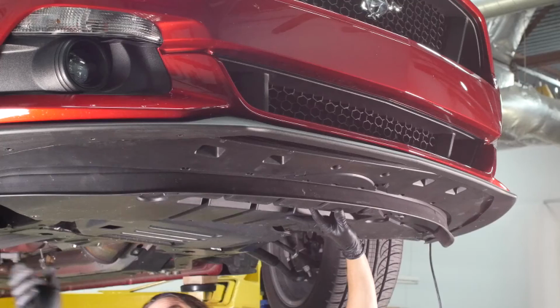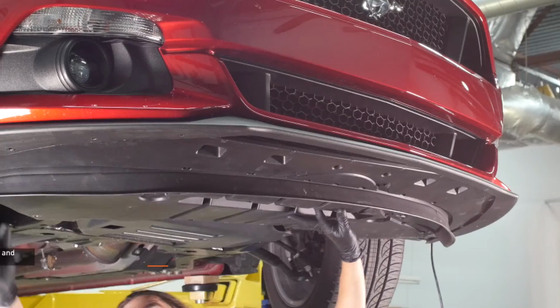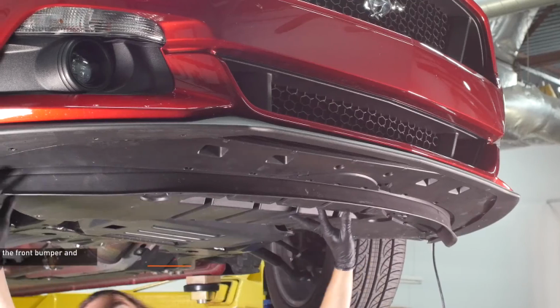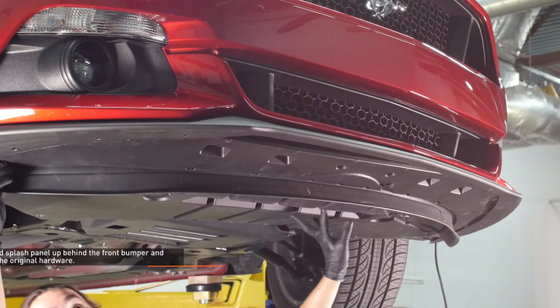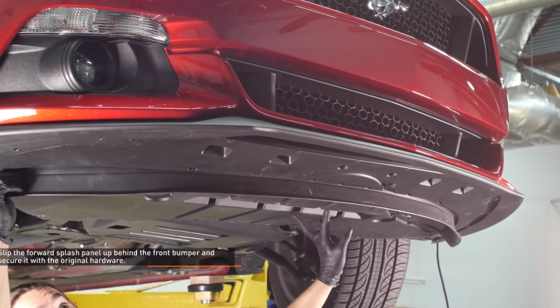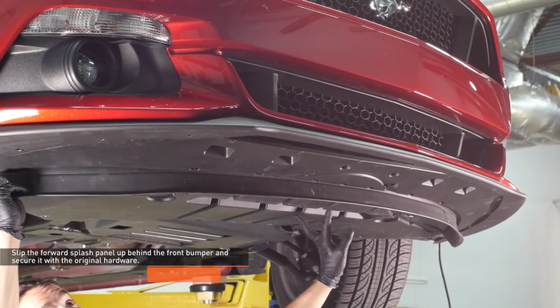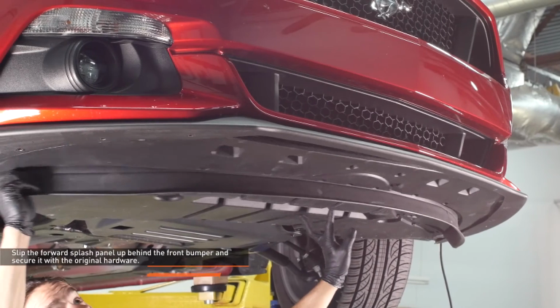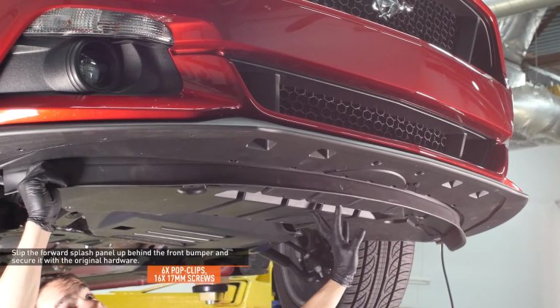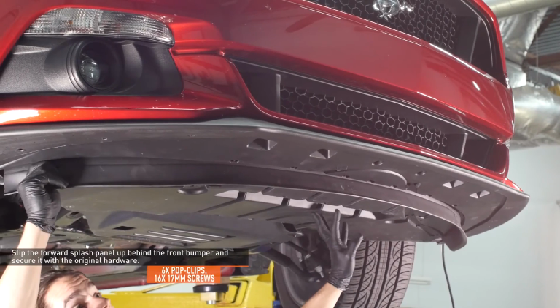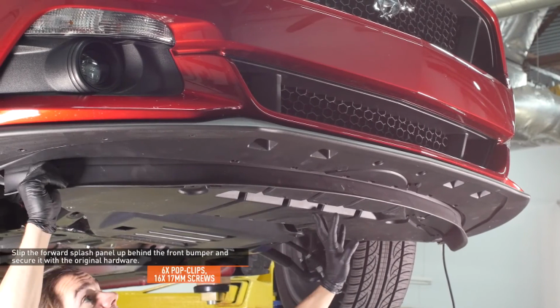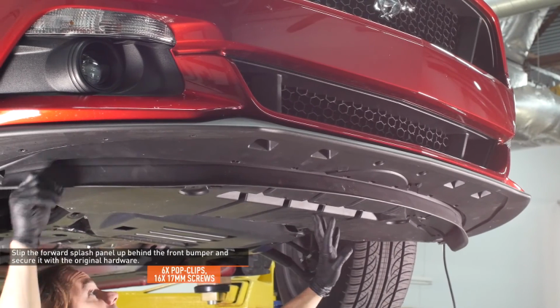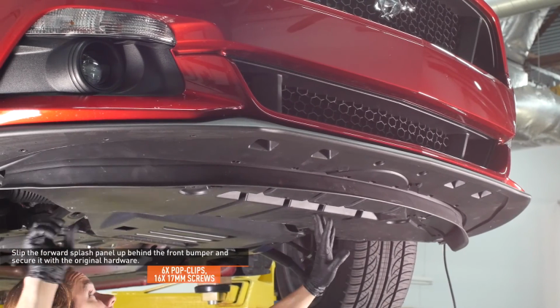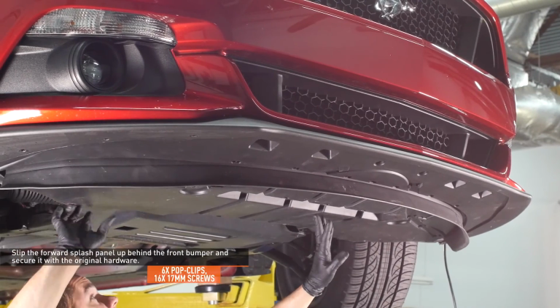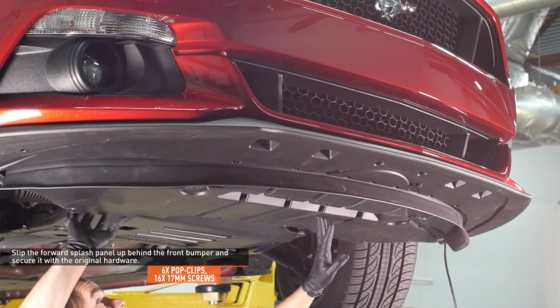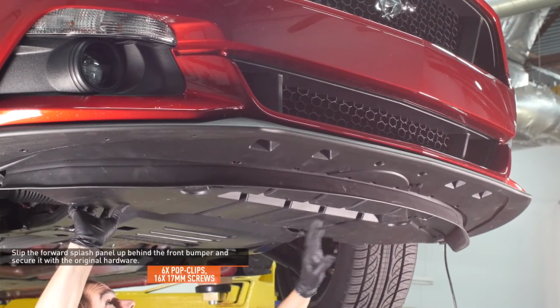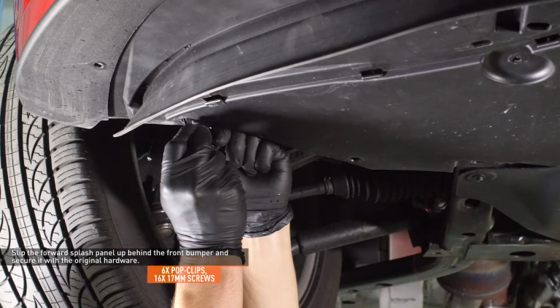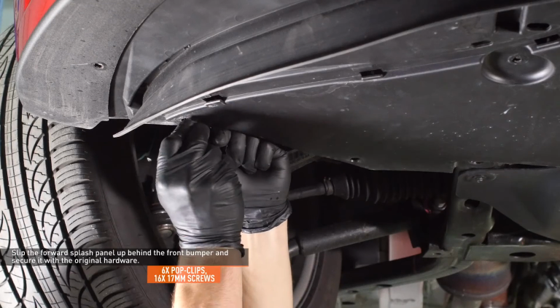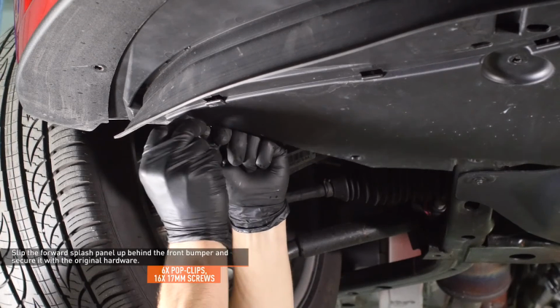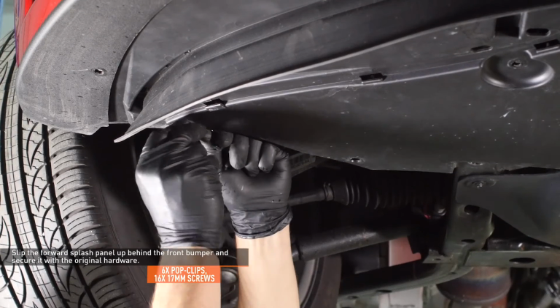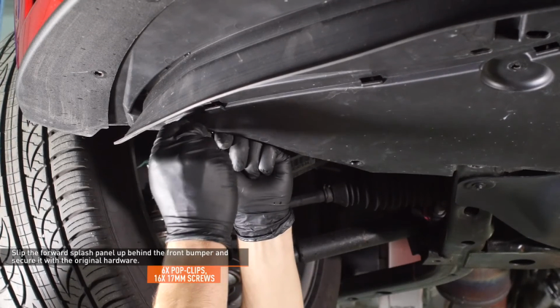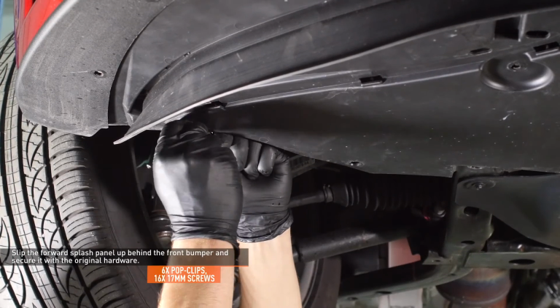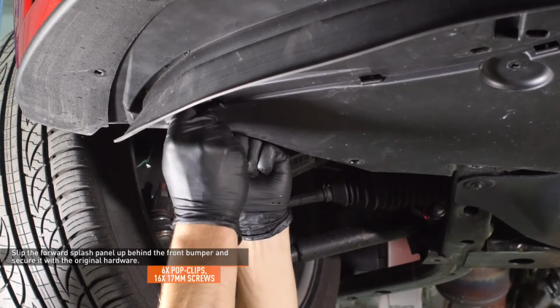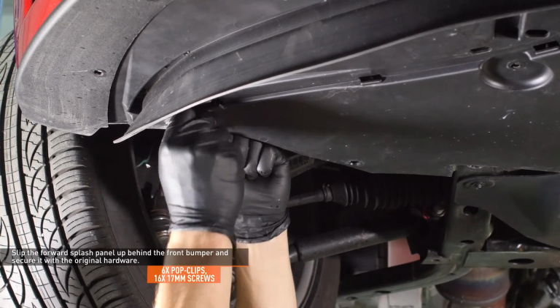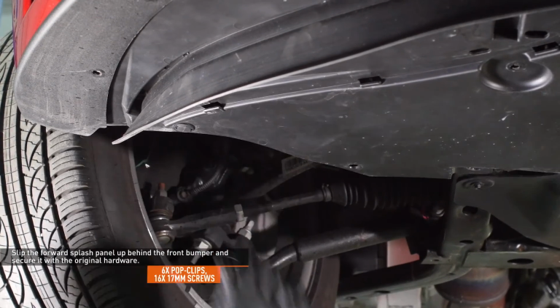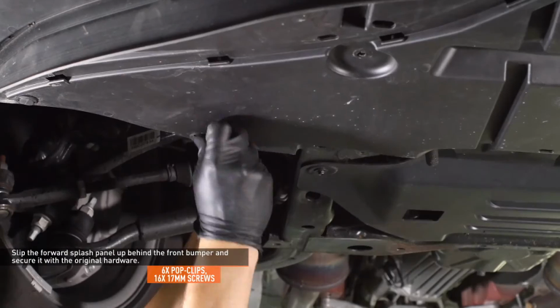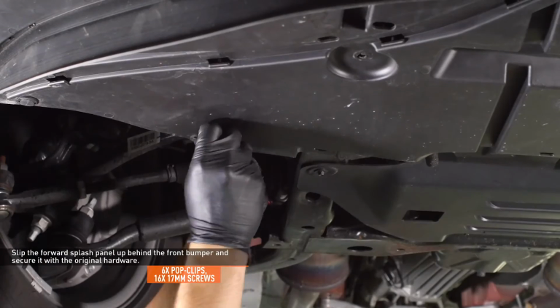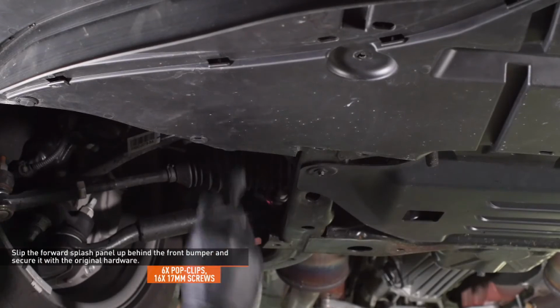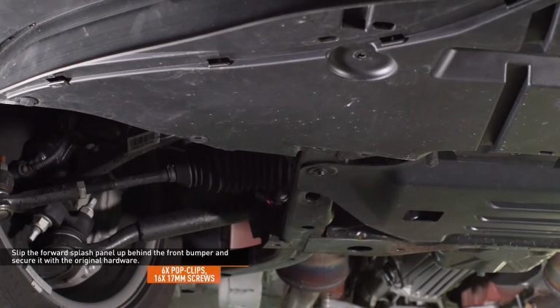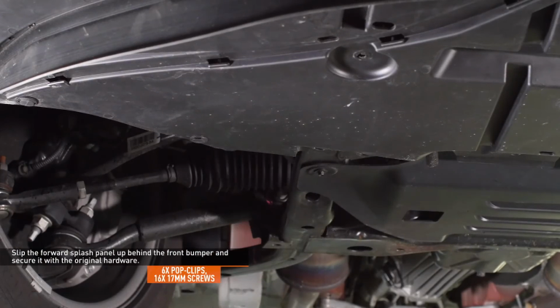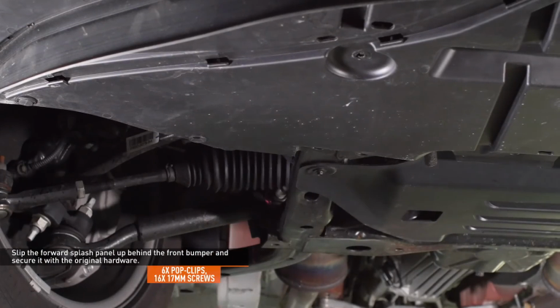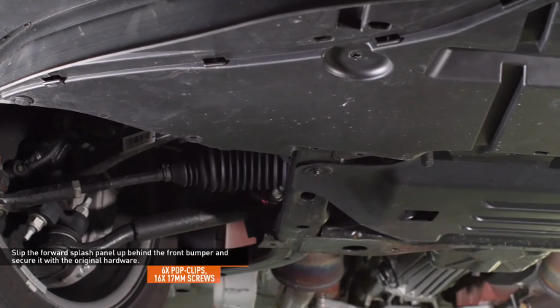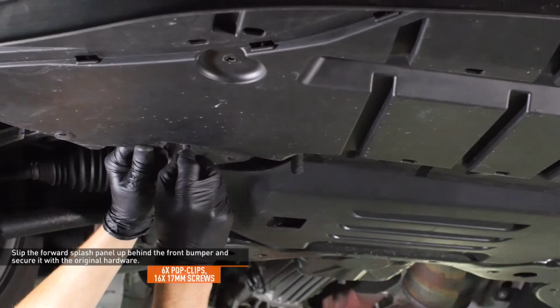Slip the forward splash panel up behind the front bumper and secure it with the original hardware.